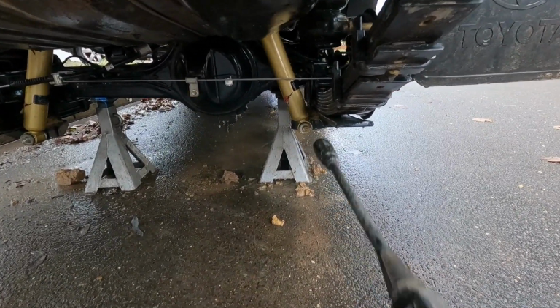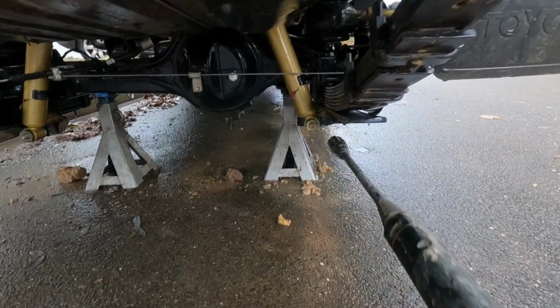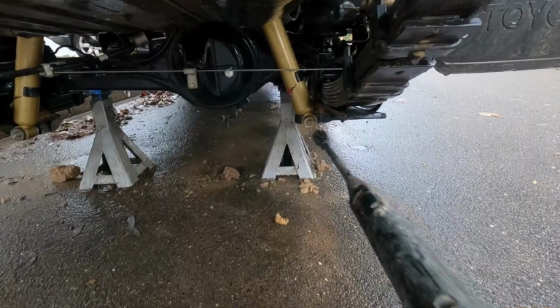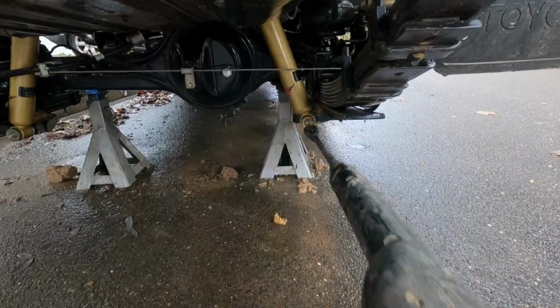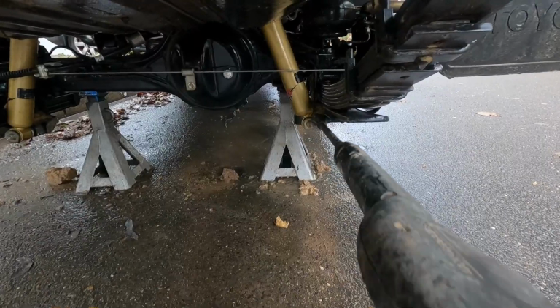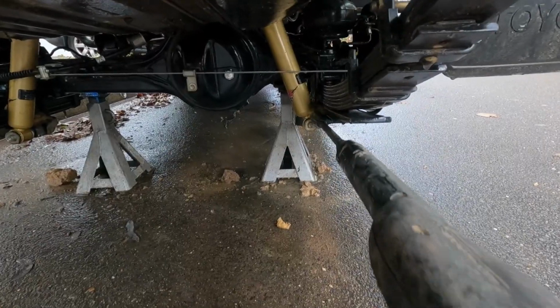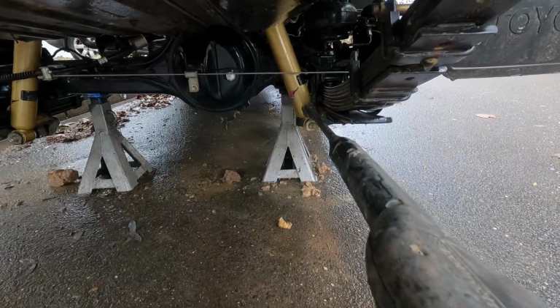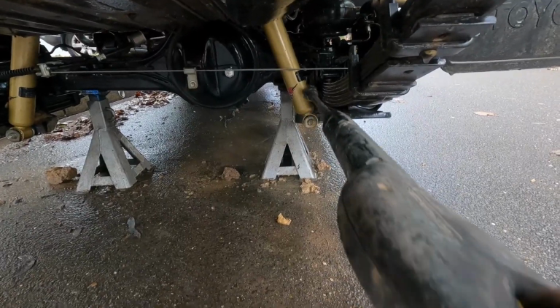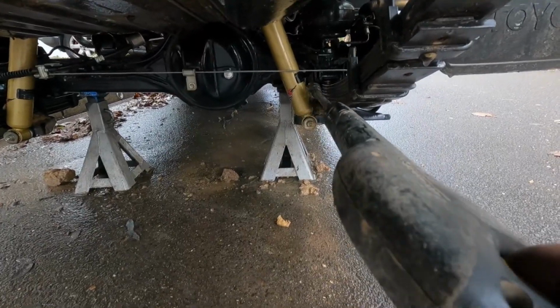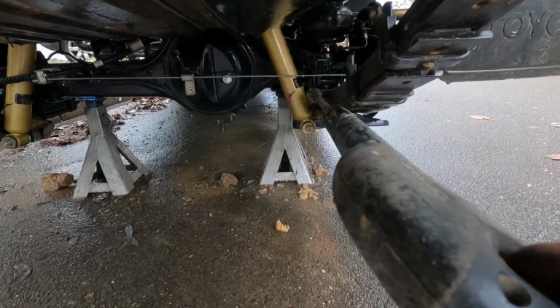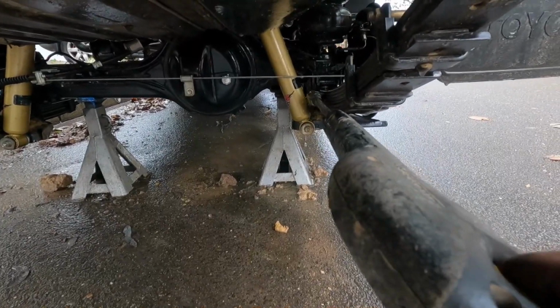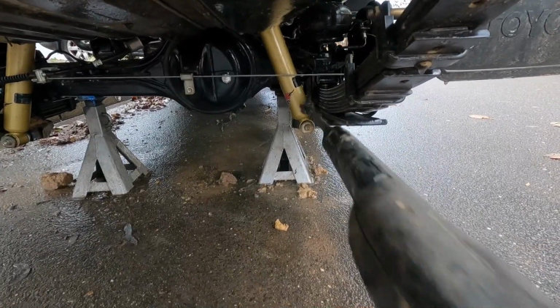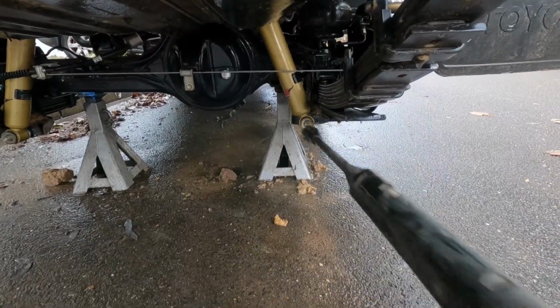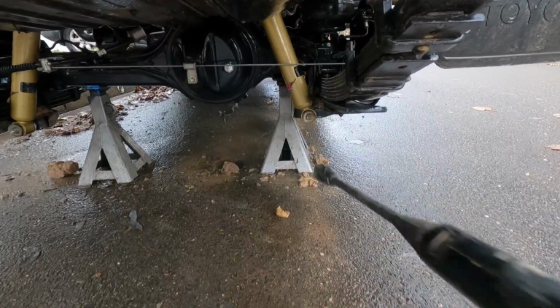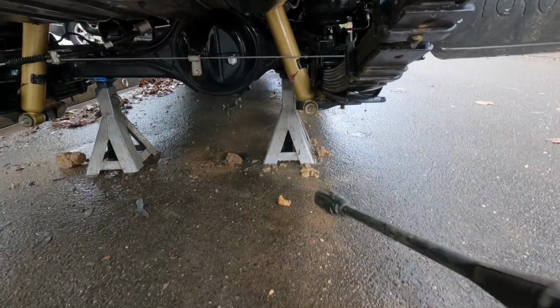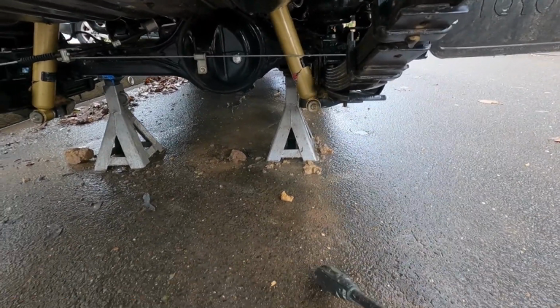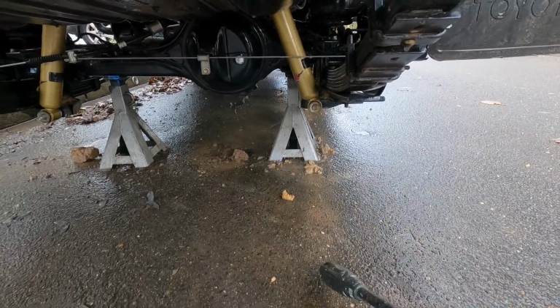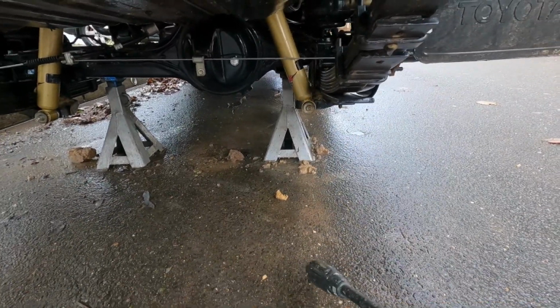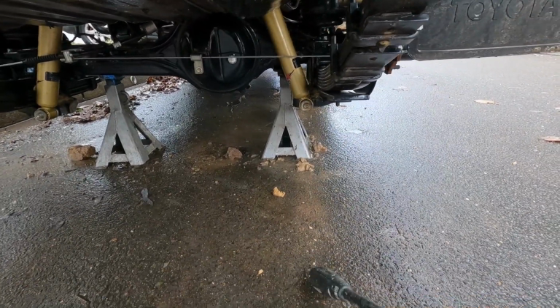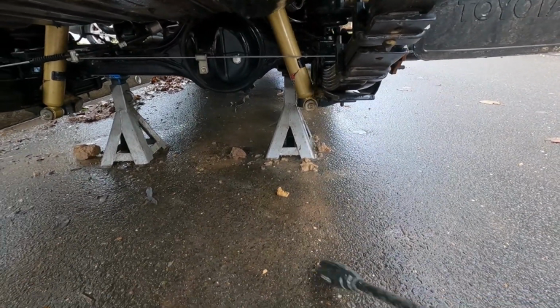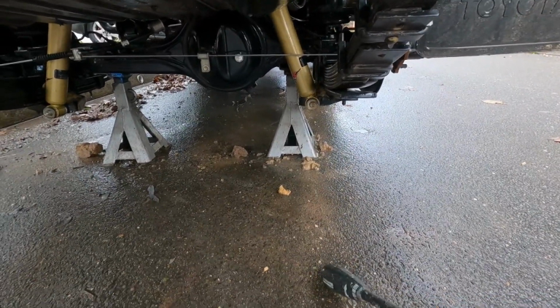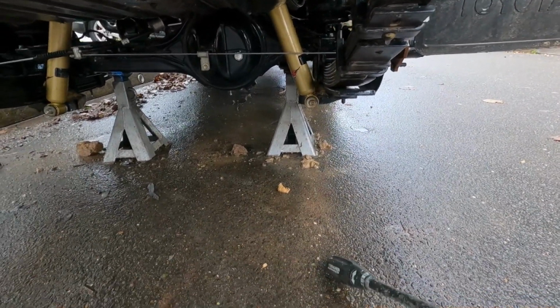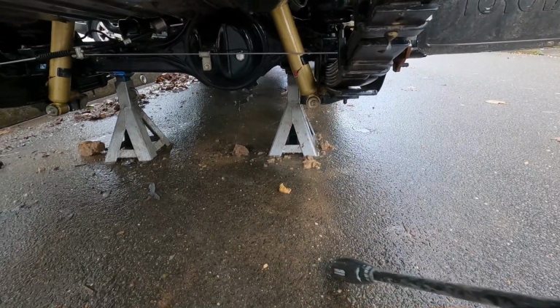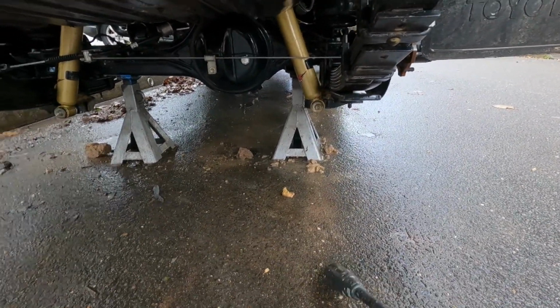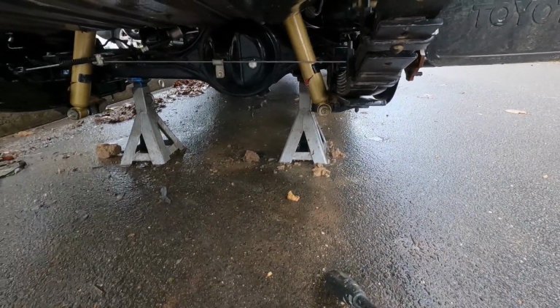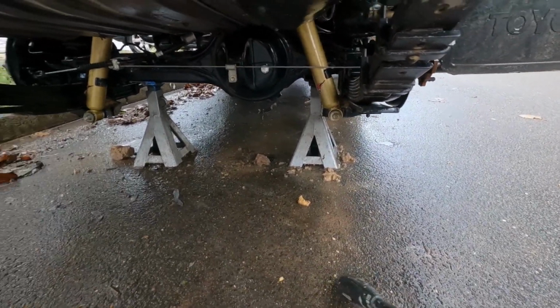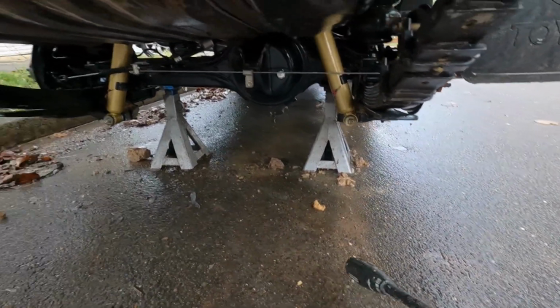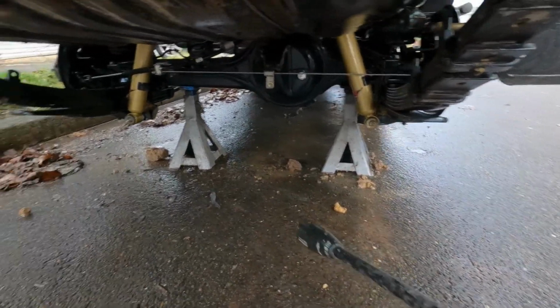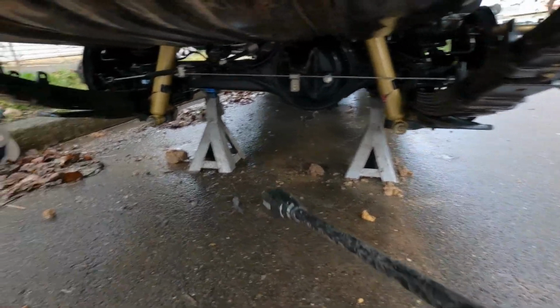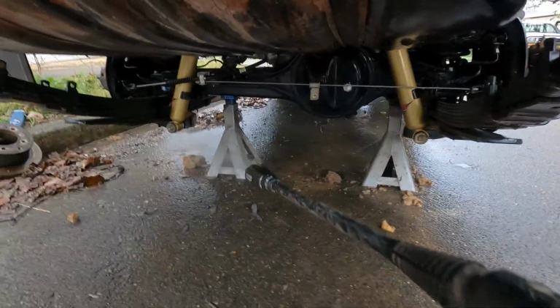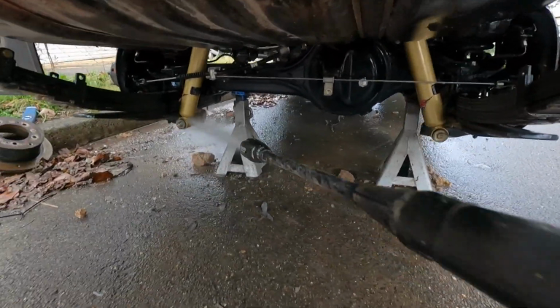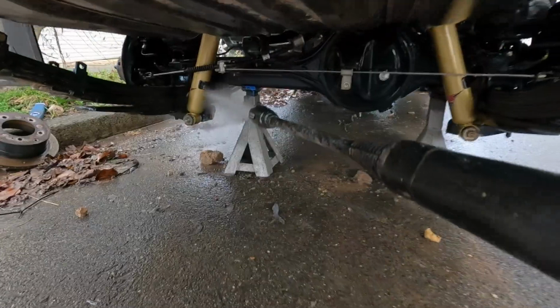That bottom plate would be up way higher and you wouldn't be hitting all the mud and rocks there.